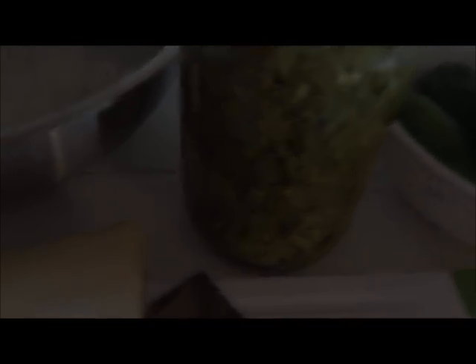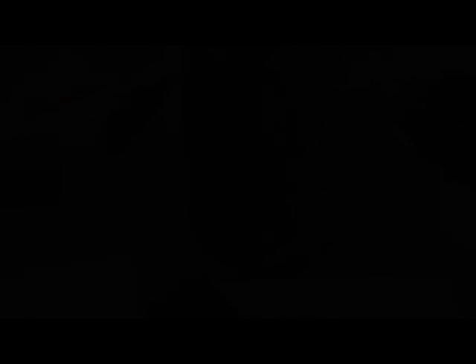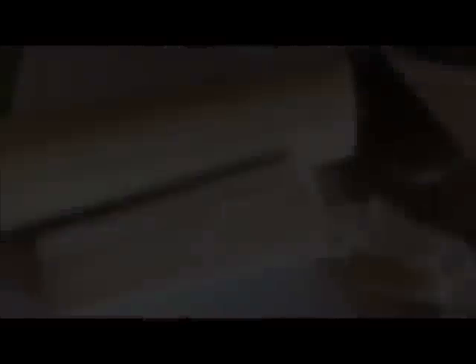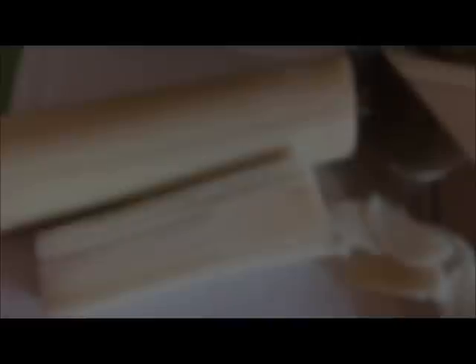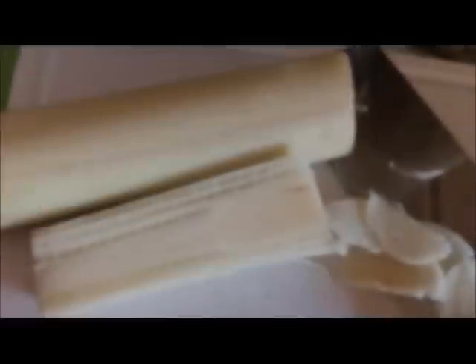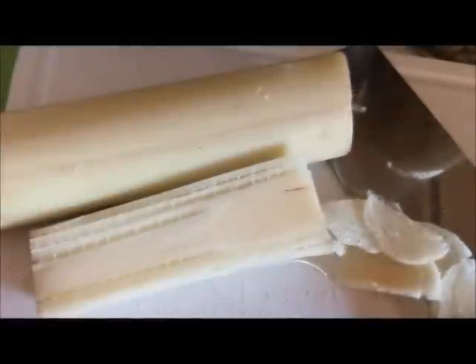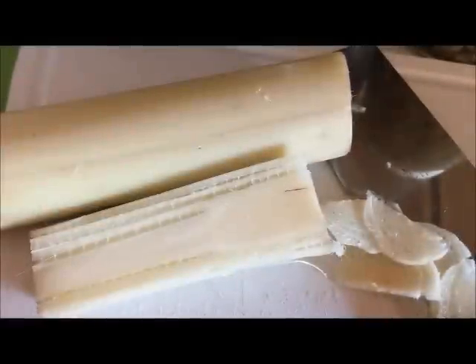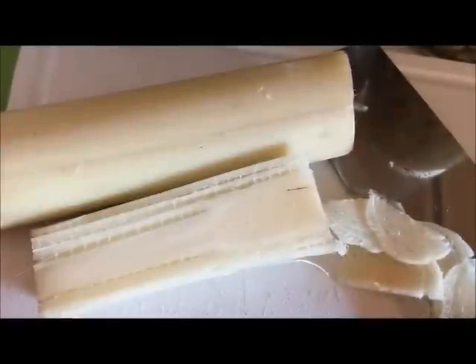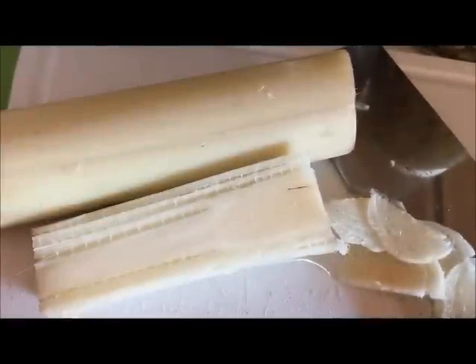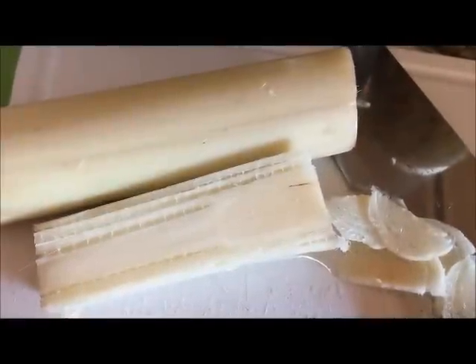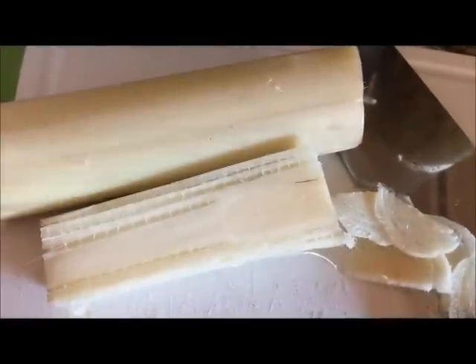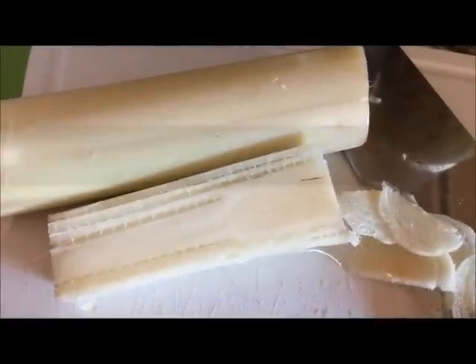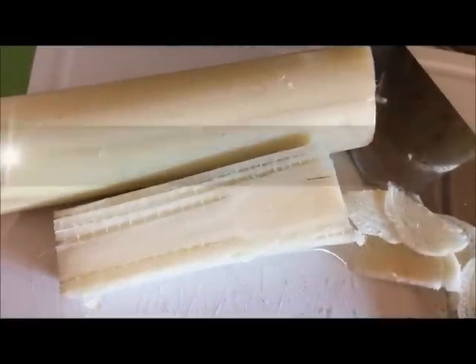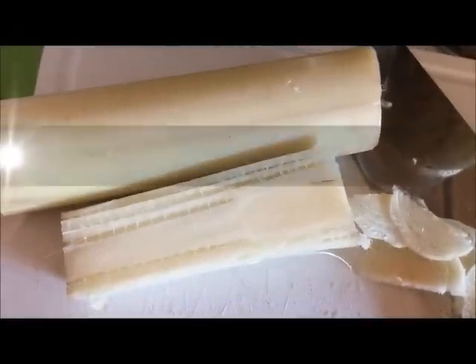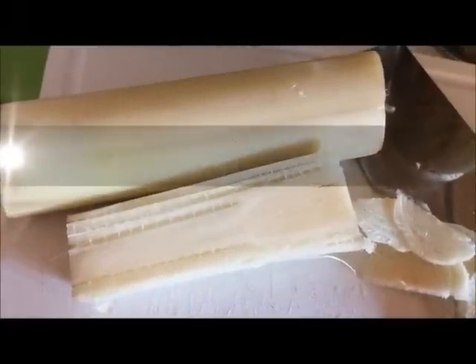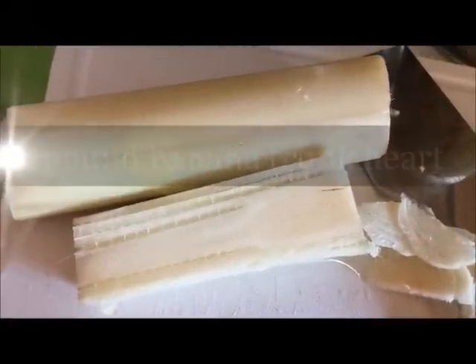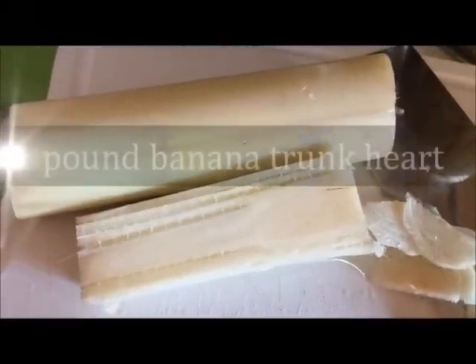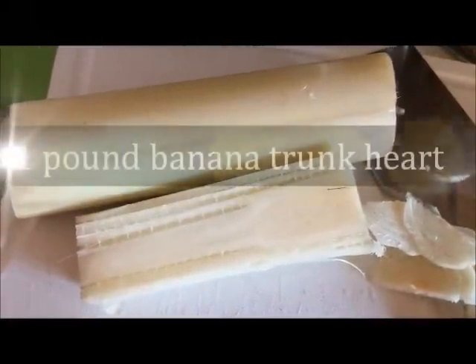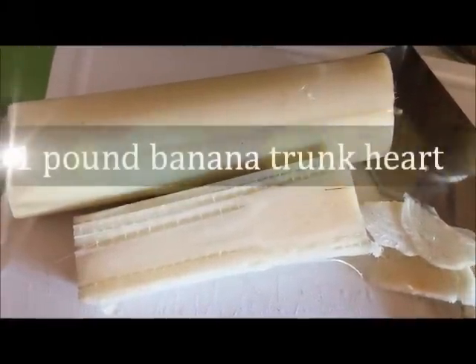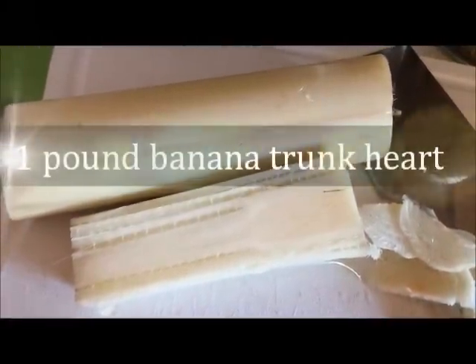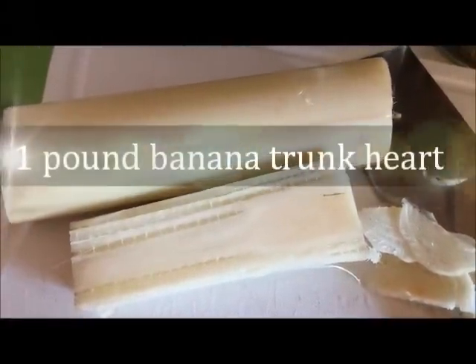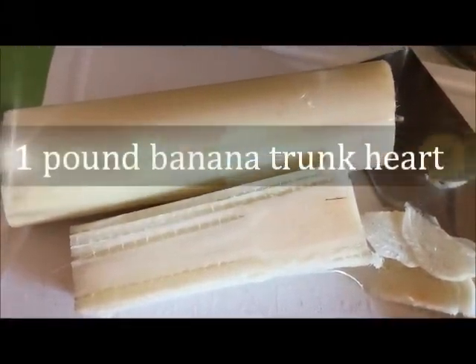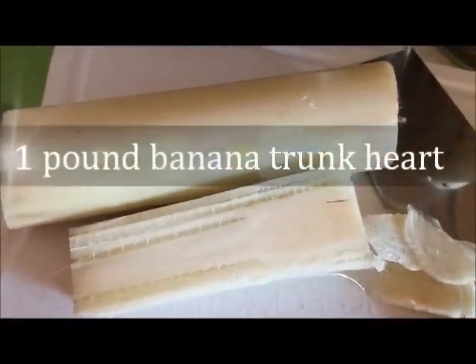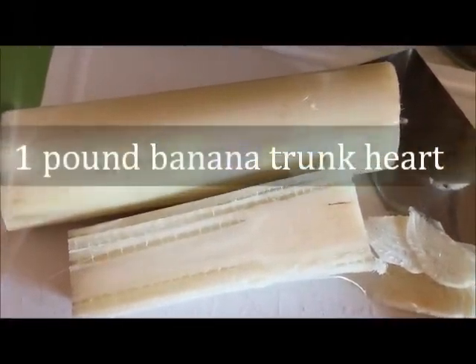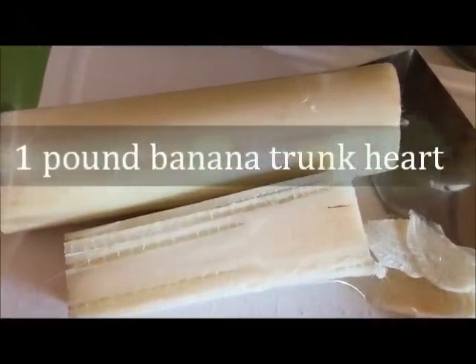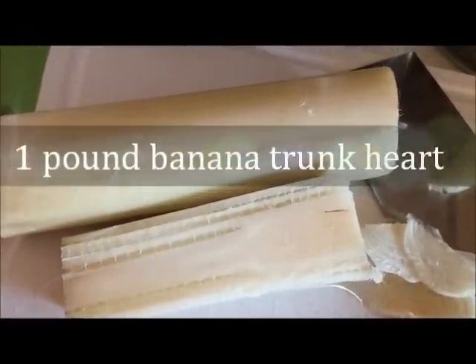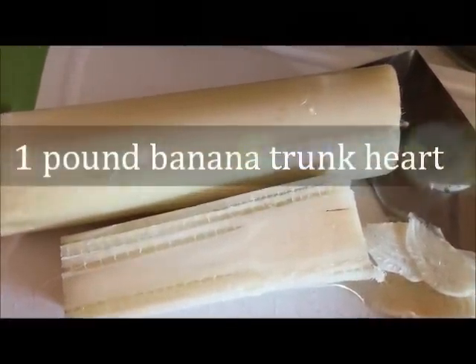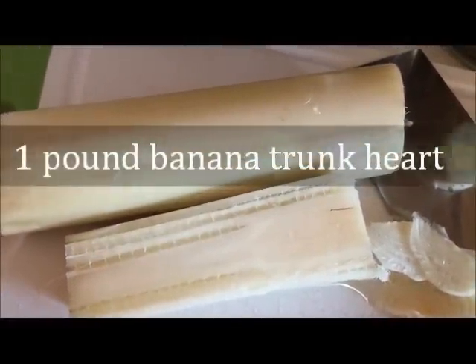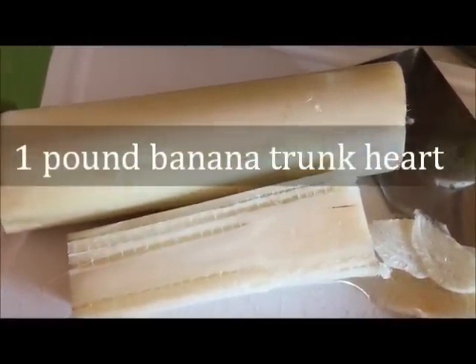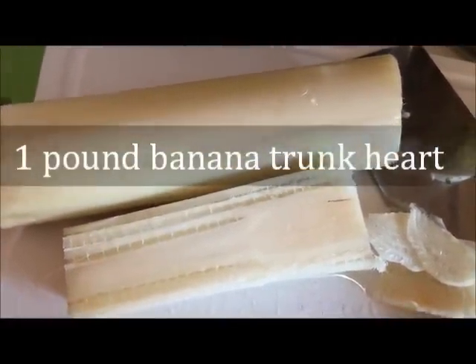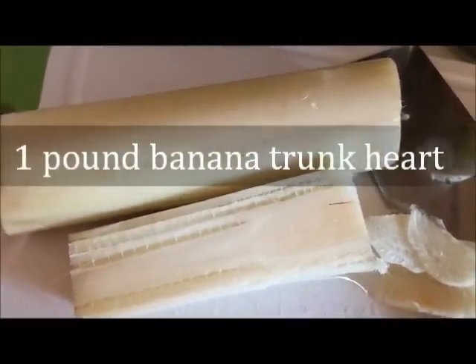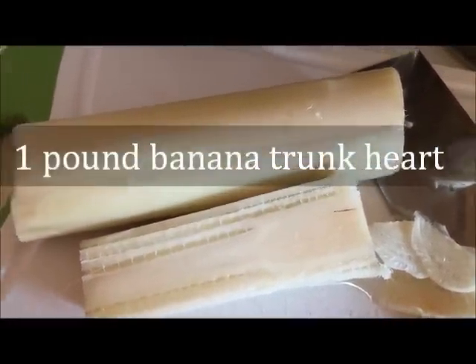The last ingredient that you will need is the heart of the banana tree.